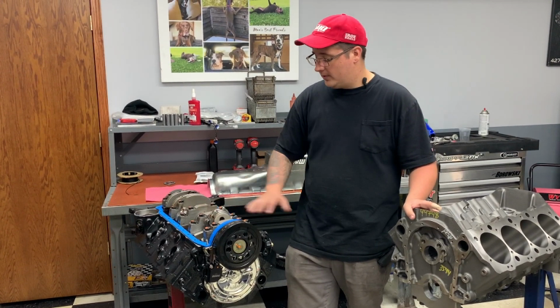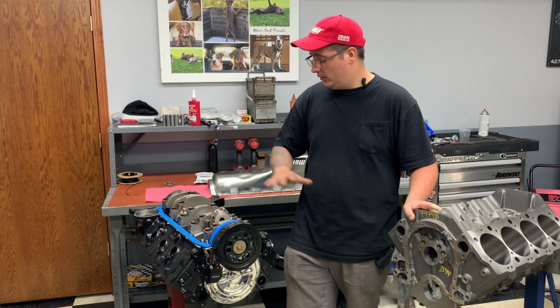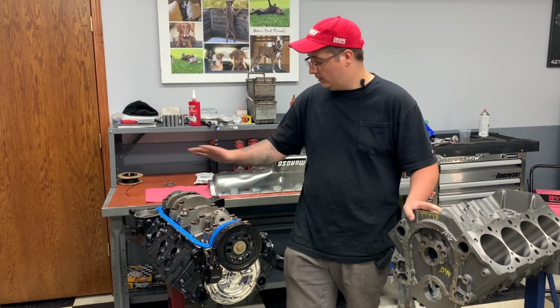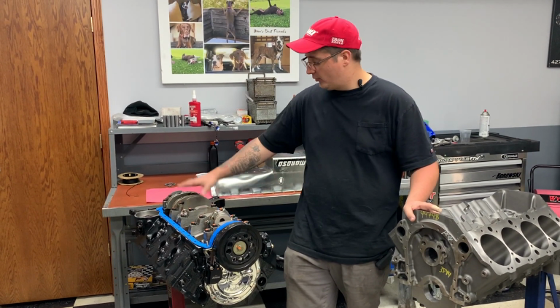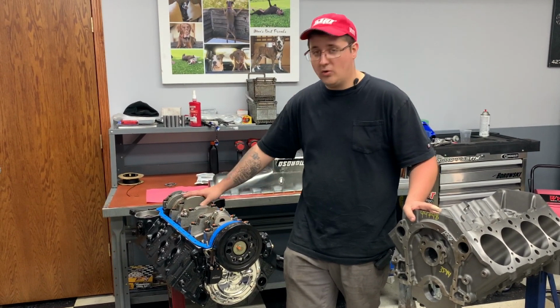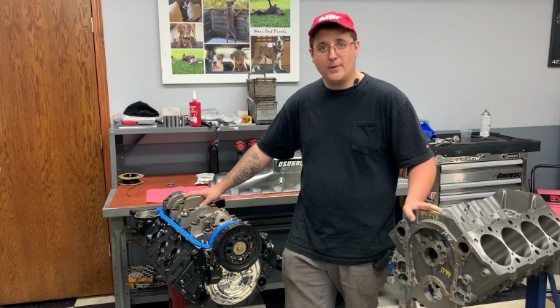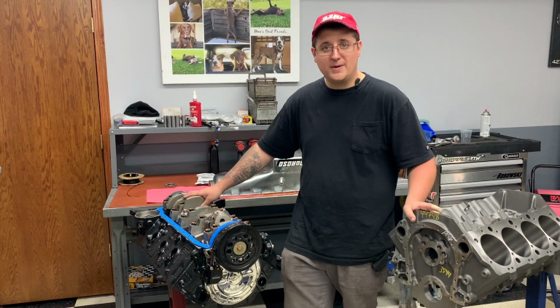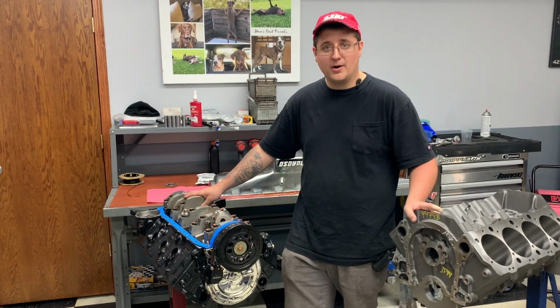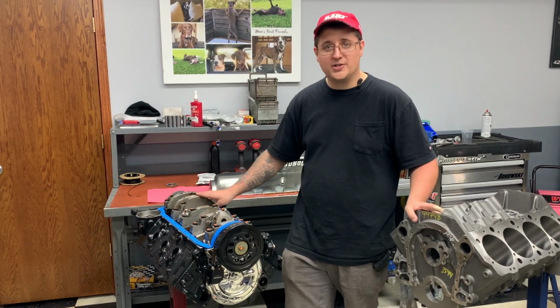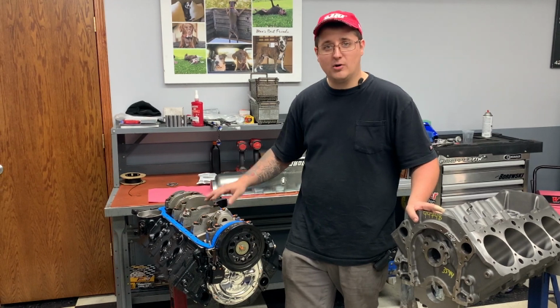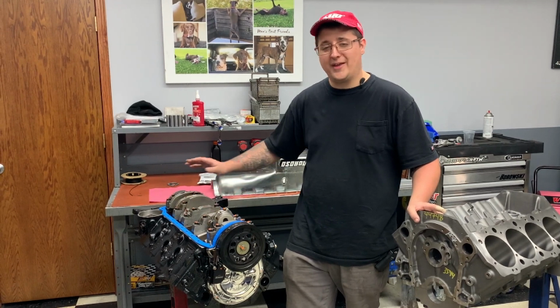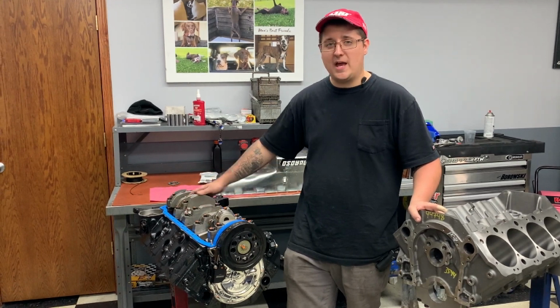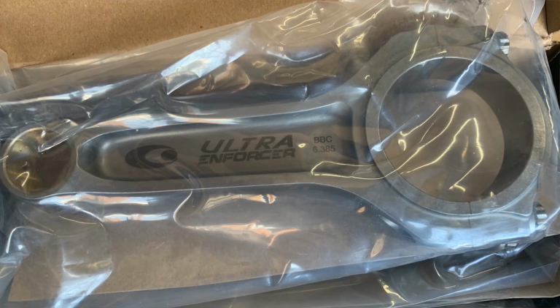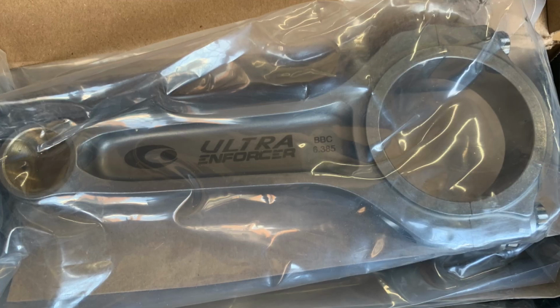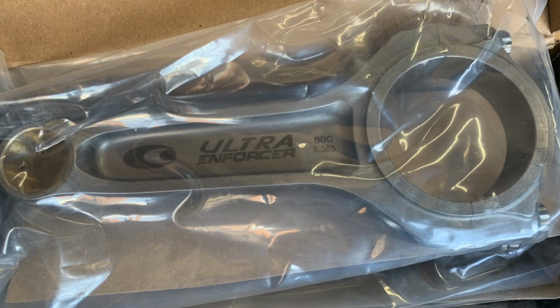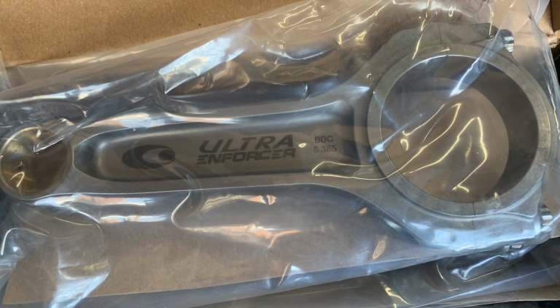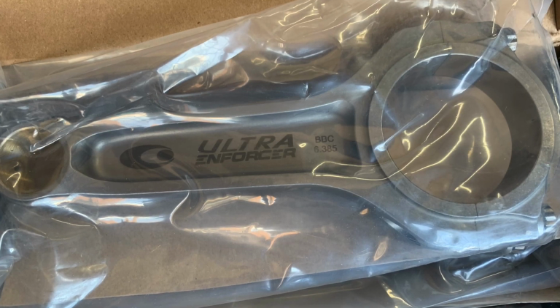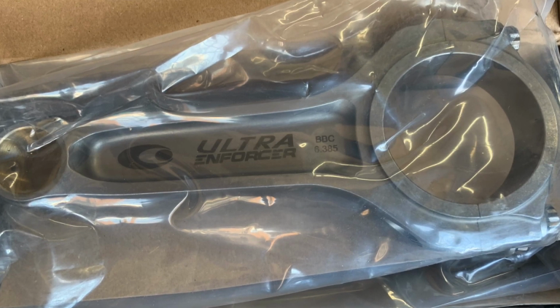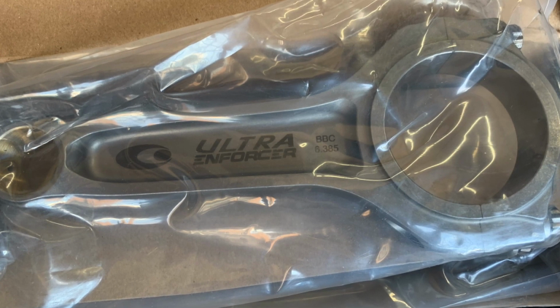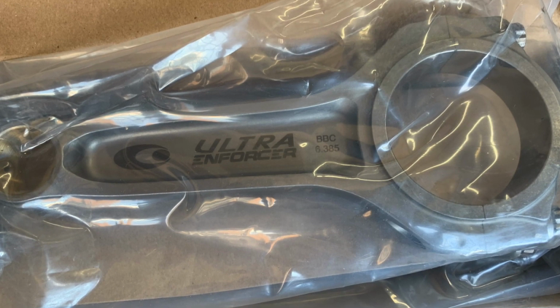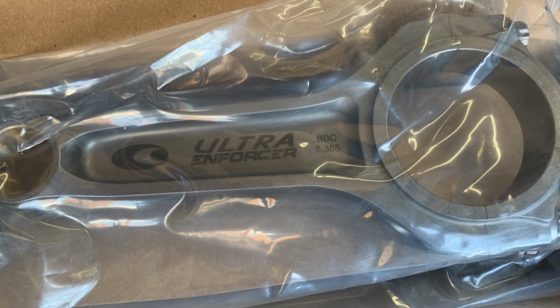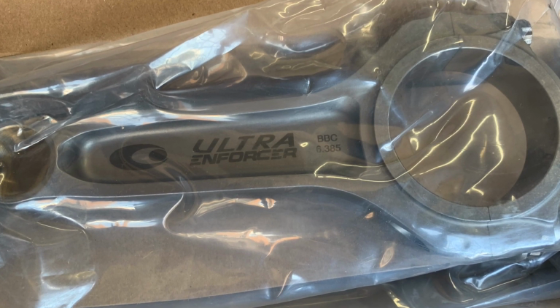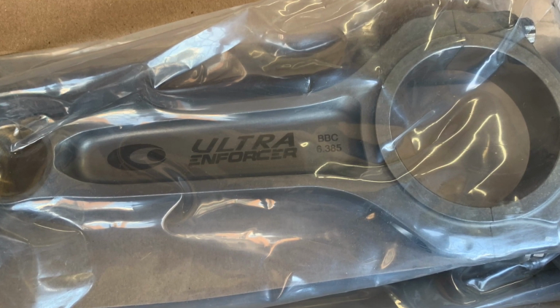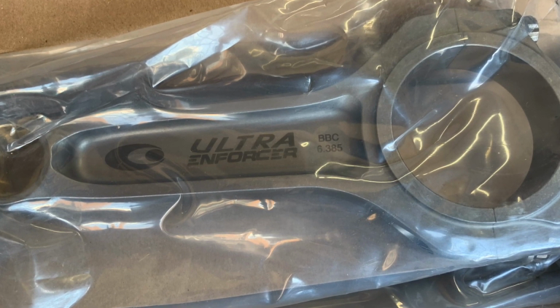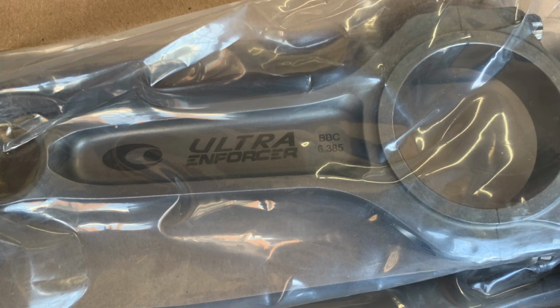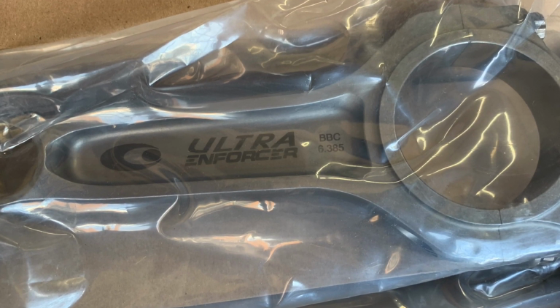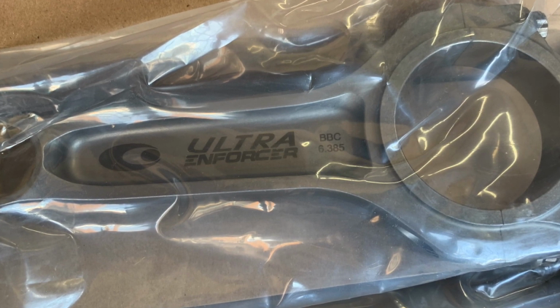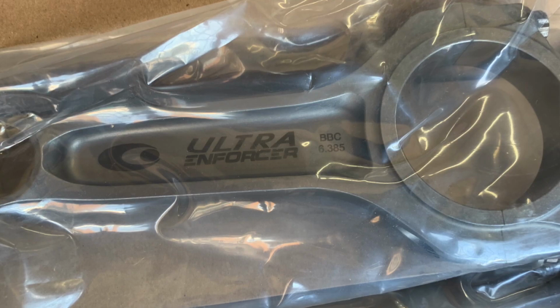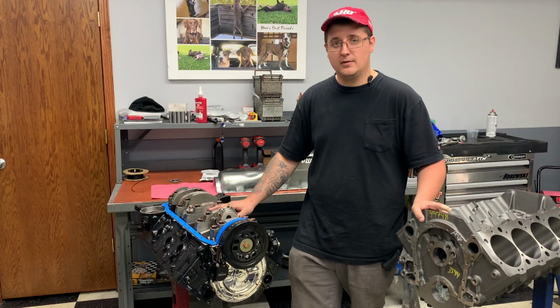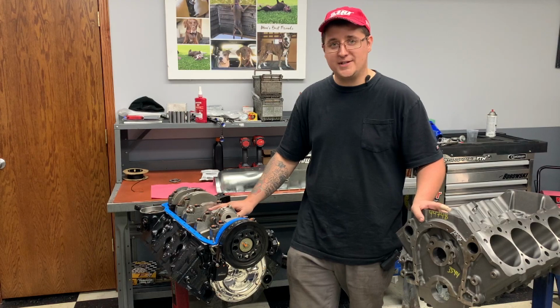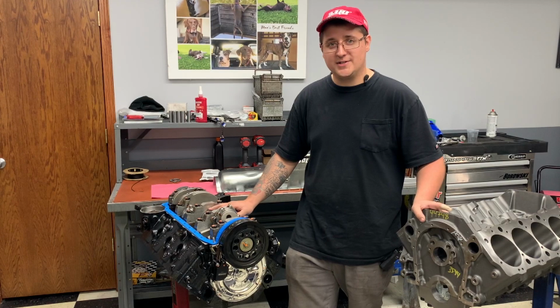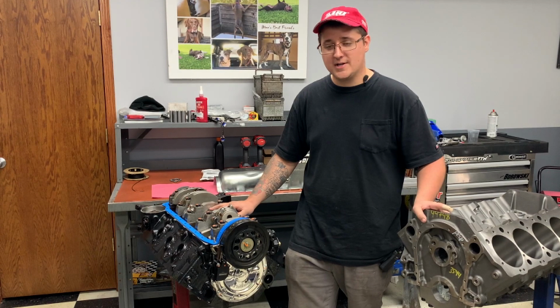We'll throw much better parts in. We'll go with the Callie's Magnum Crankshaft, the Callie's Enforcer connecting rod with a beefier piston design.